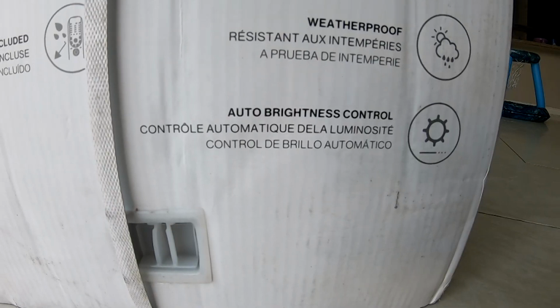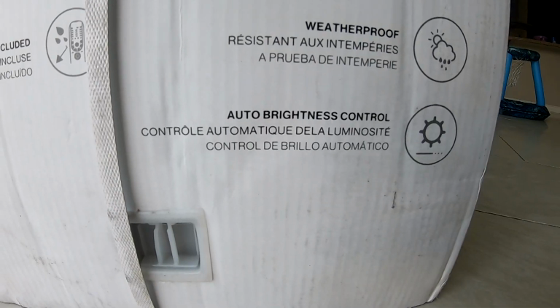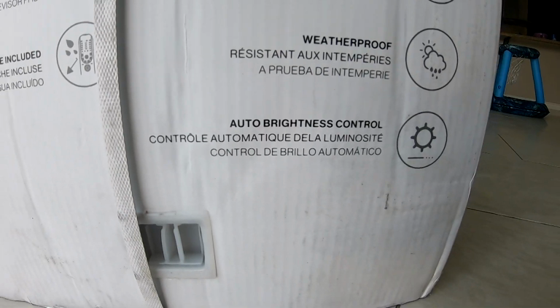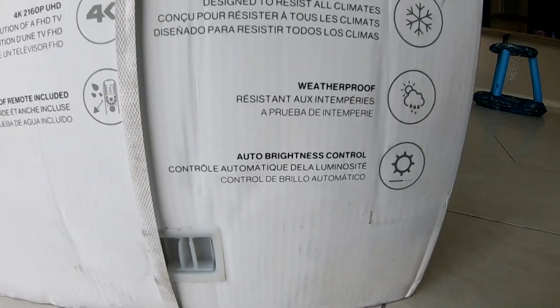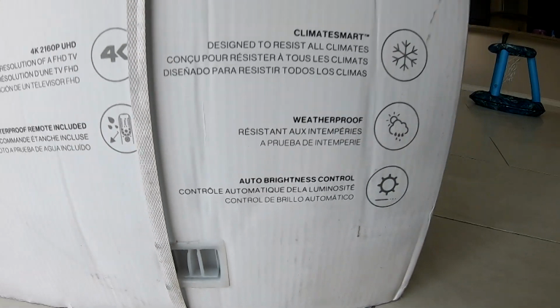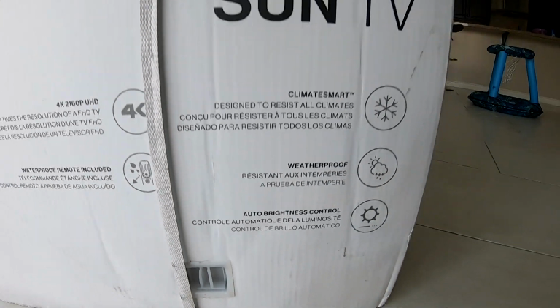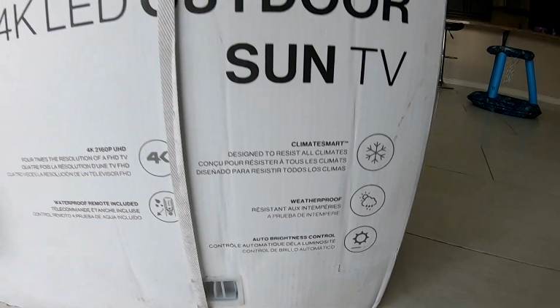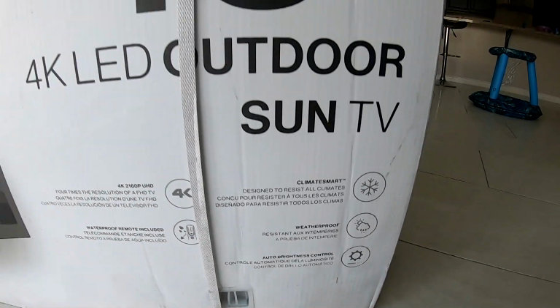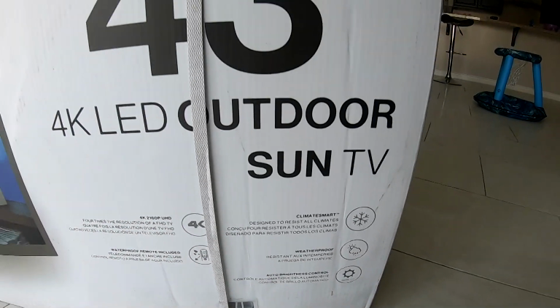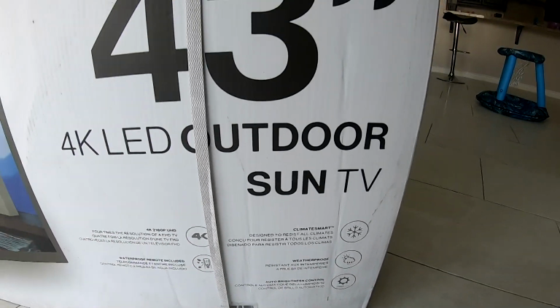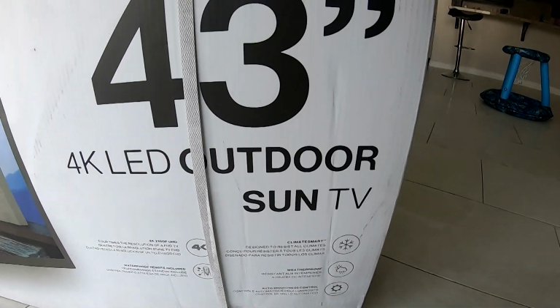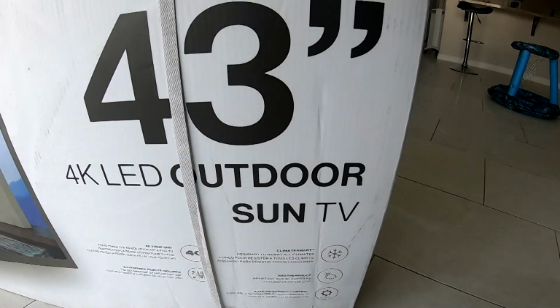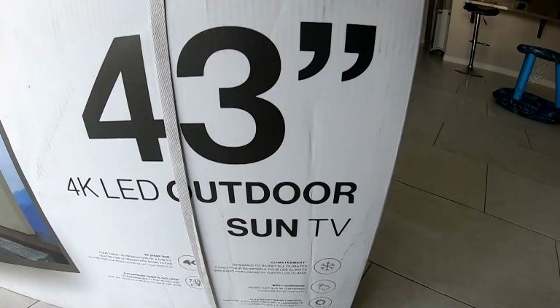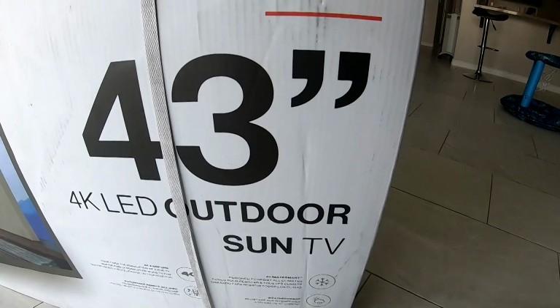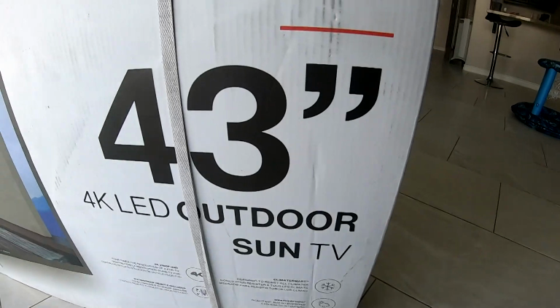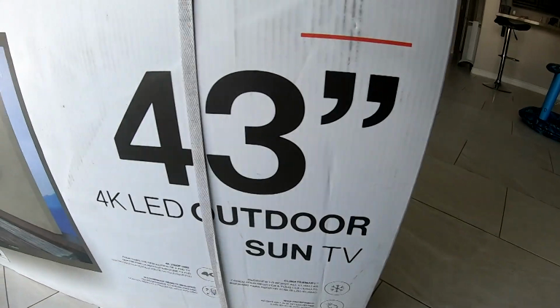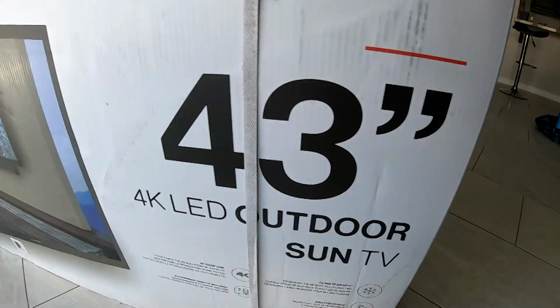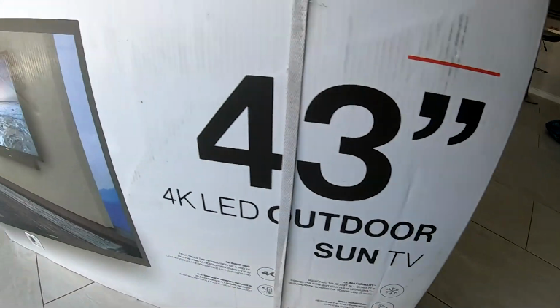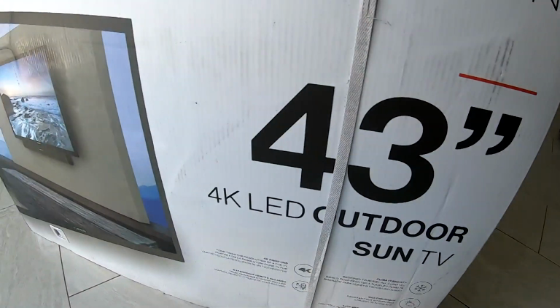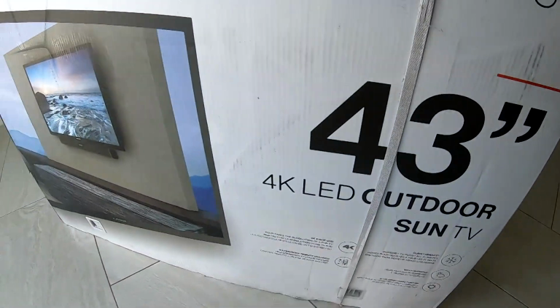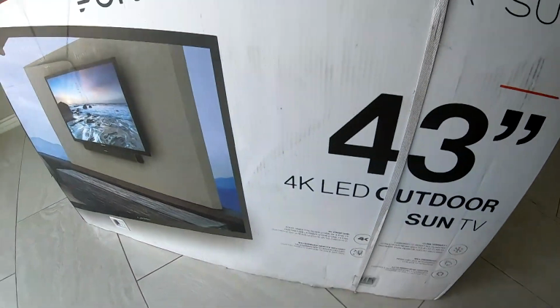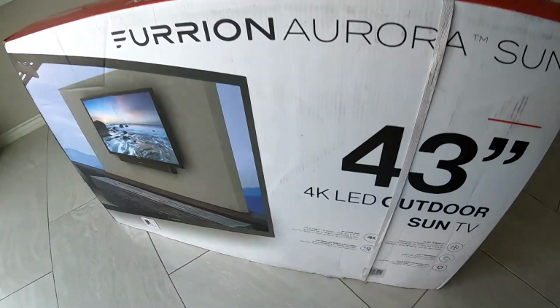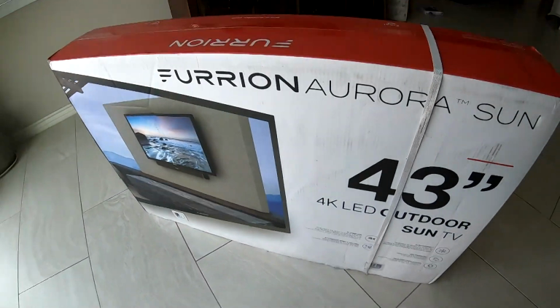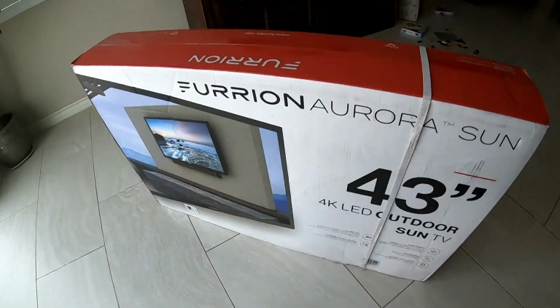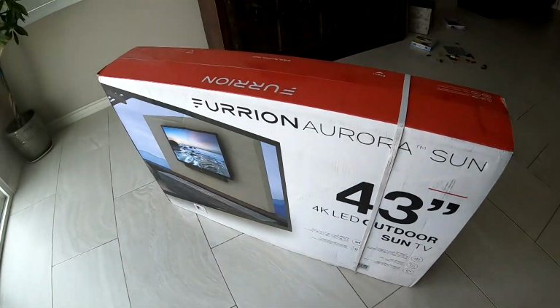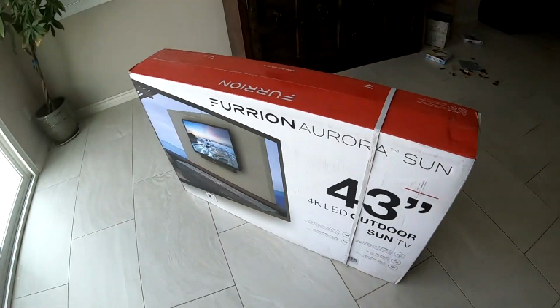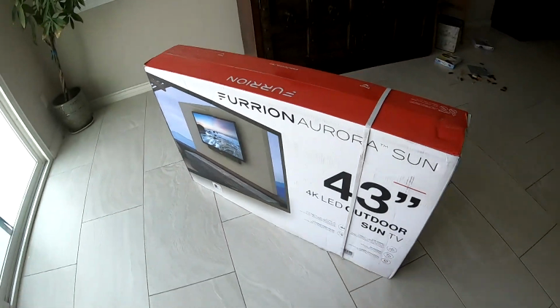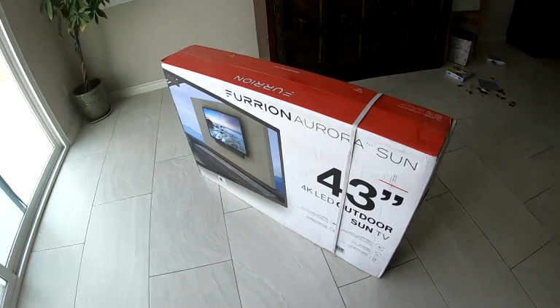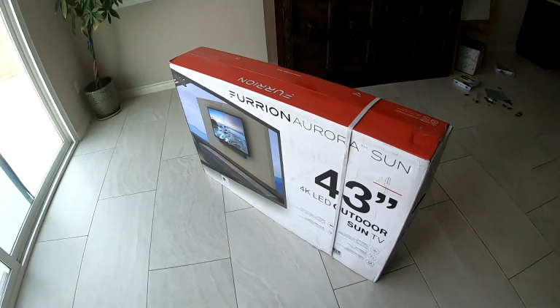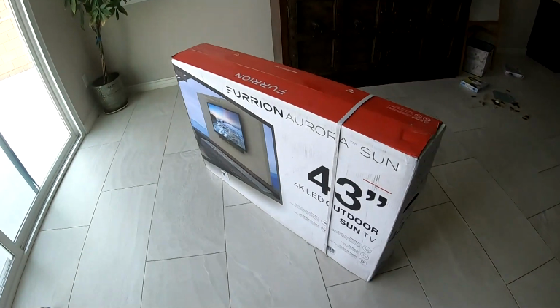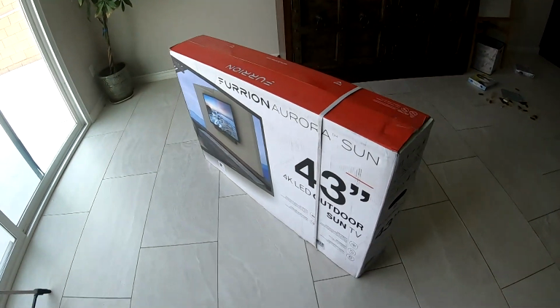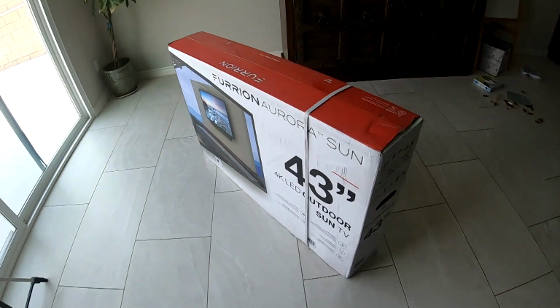The TV has auto brightness, so as the time of day changes, the TV should adjust automatically.